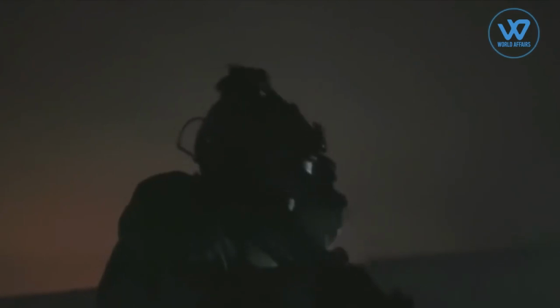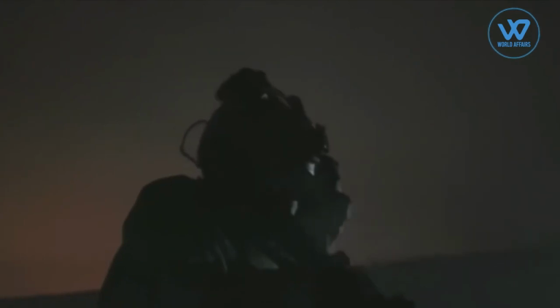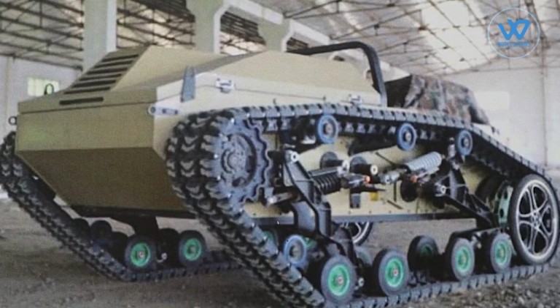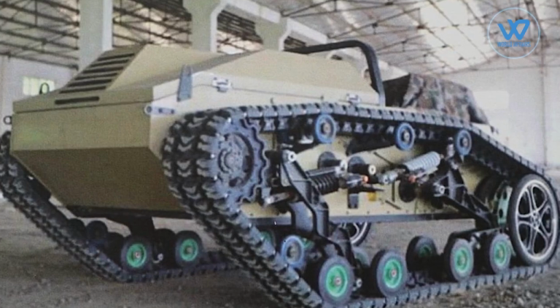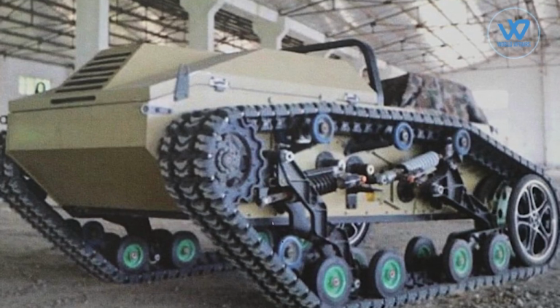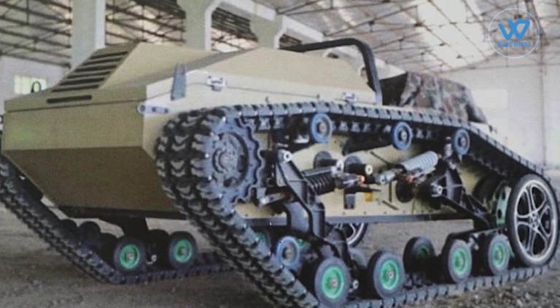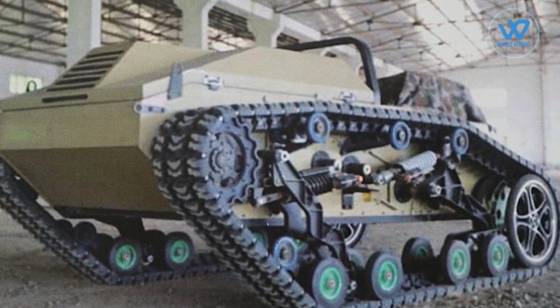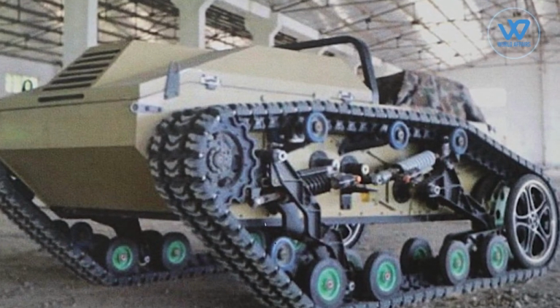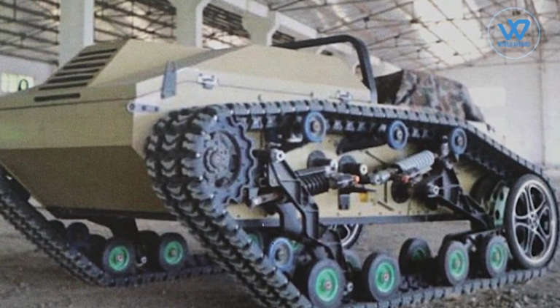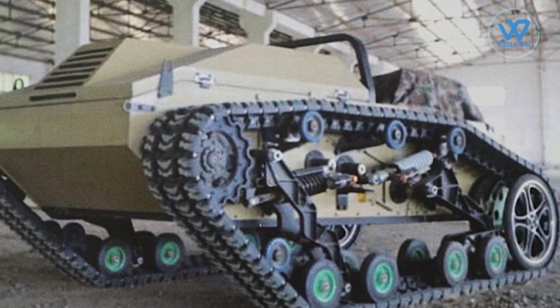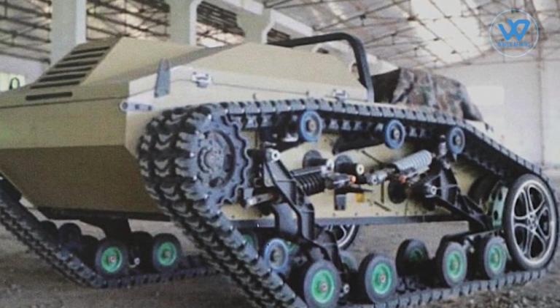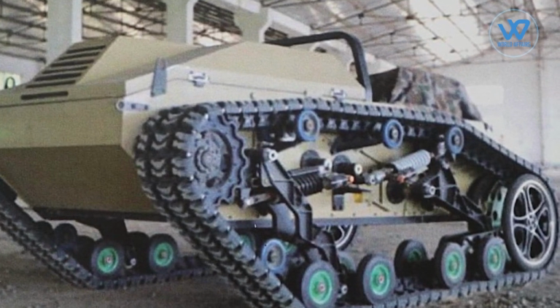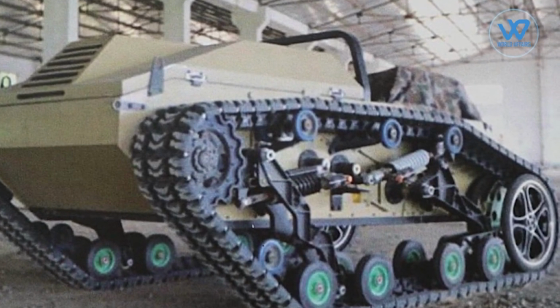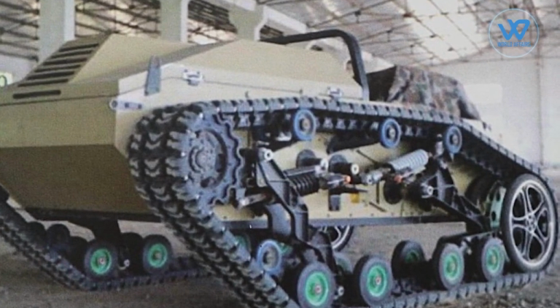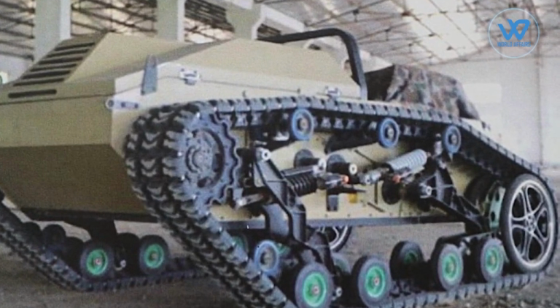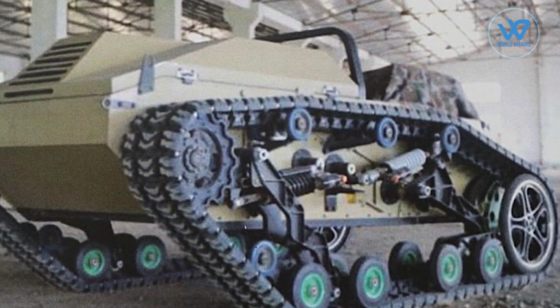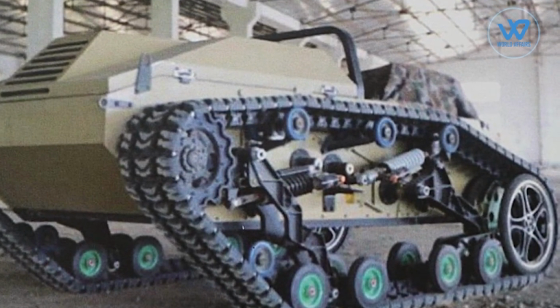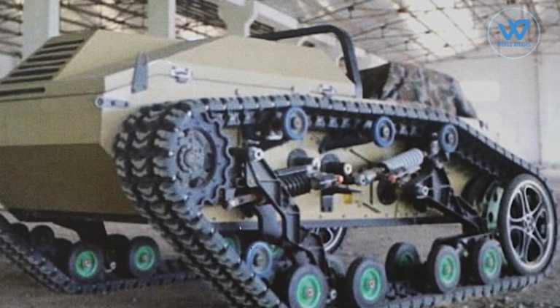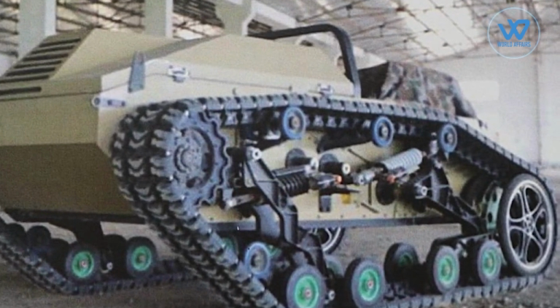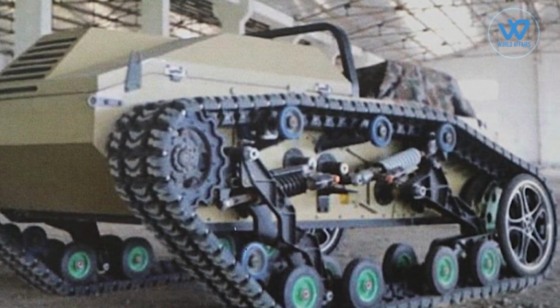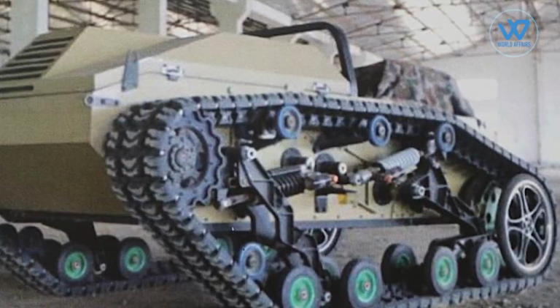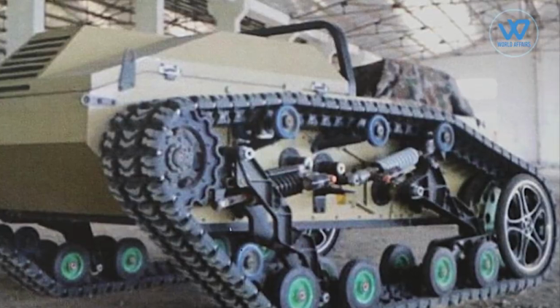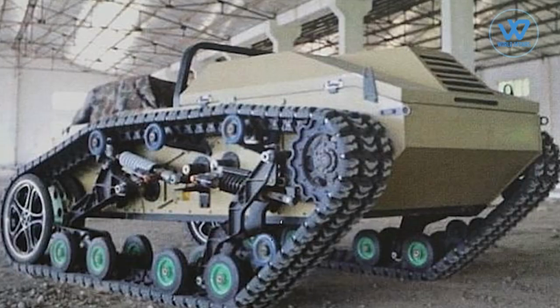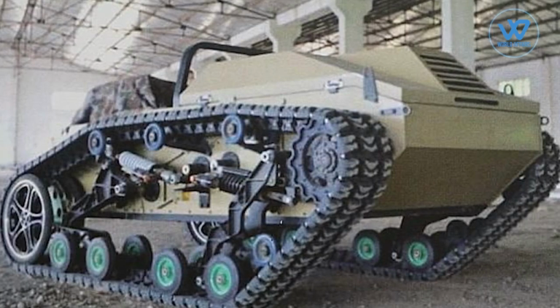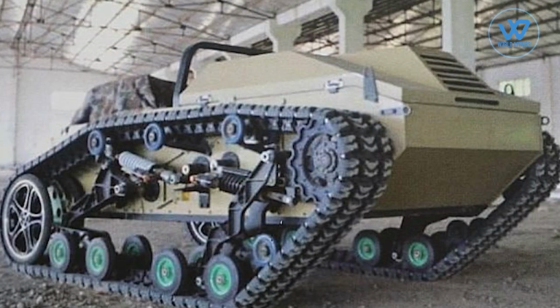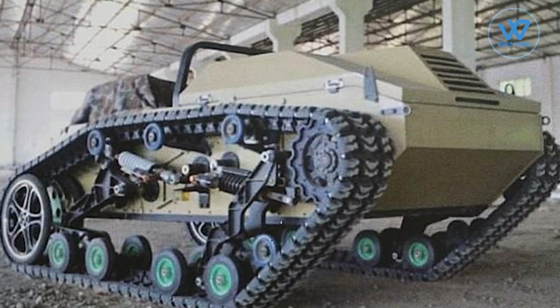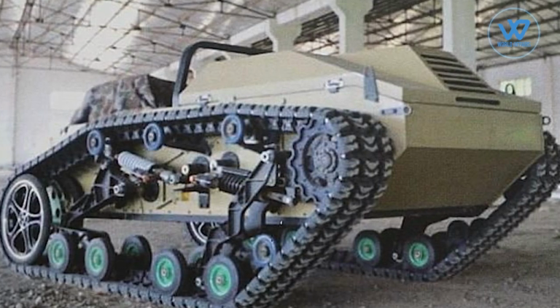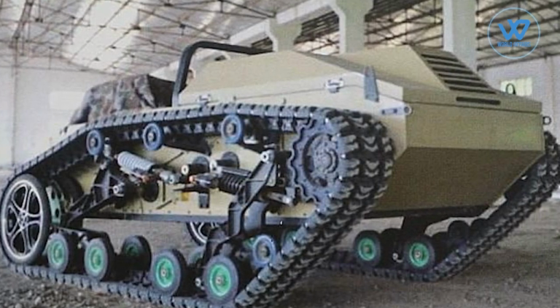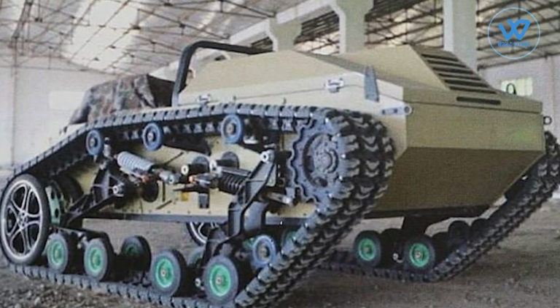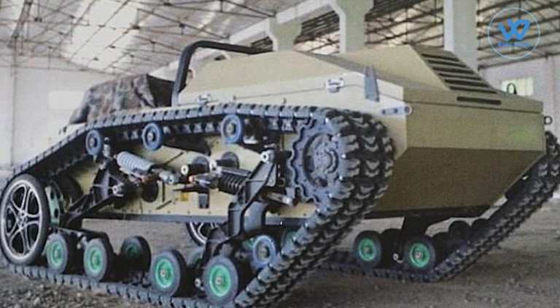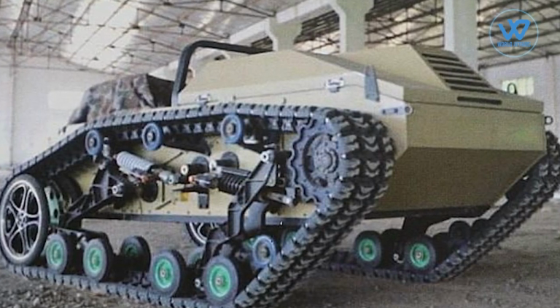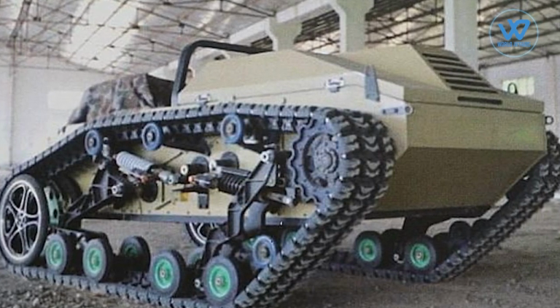Apart from this, the Mule 200 has been deployed, which is an unmanned supply vehicle but can also be fitted with a weapon.